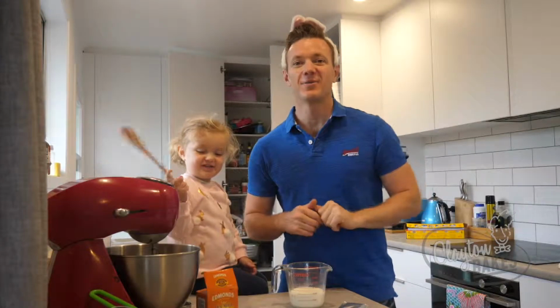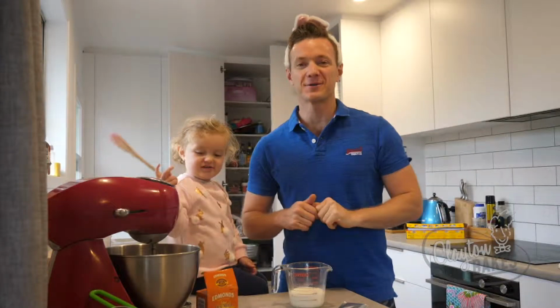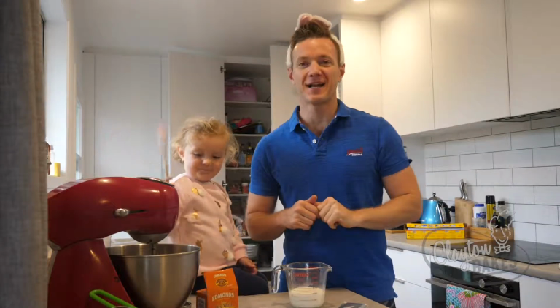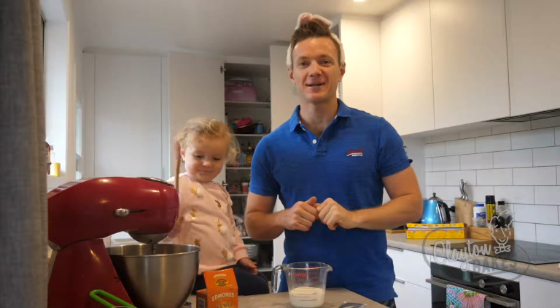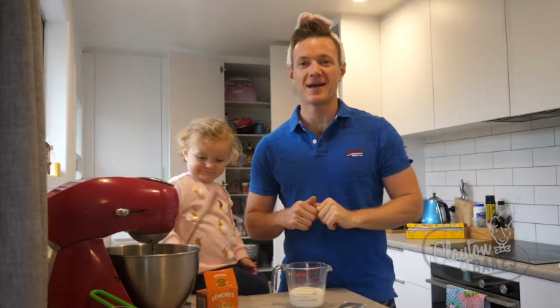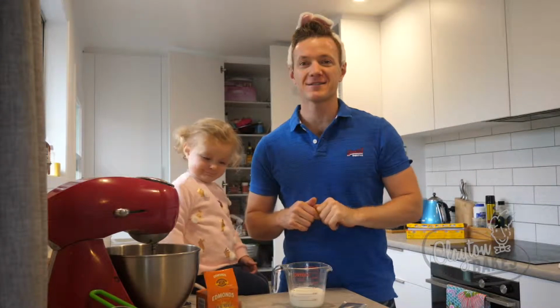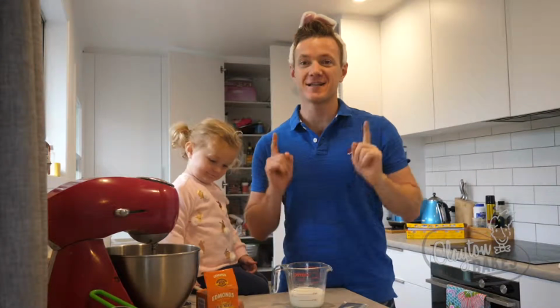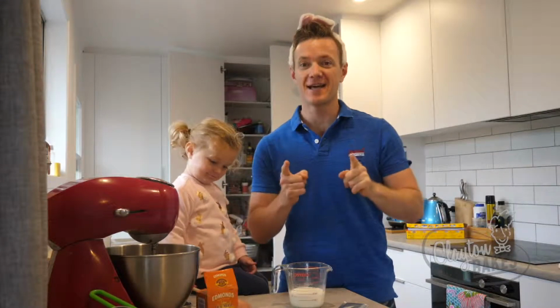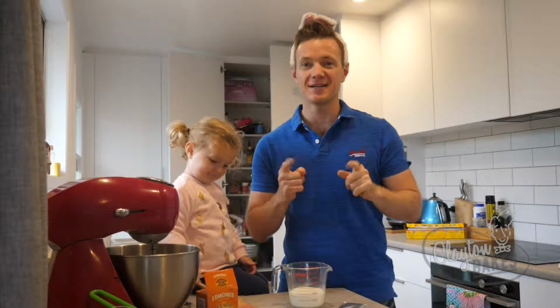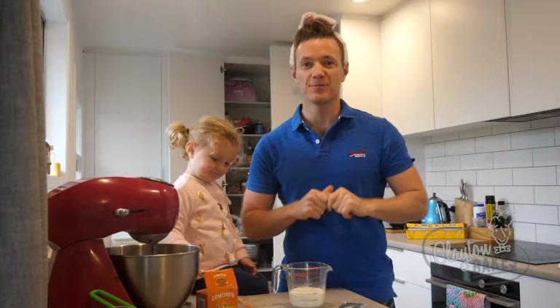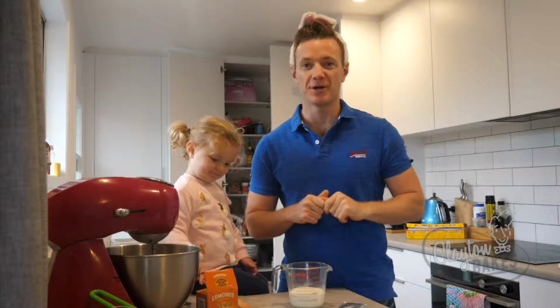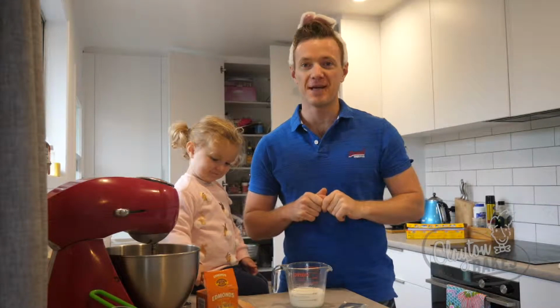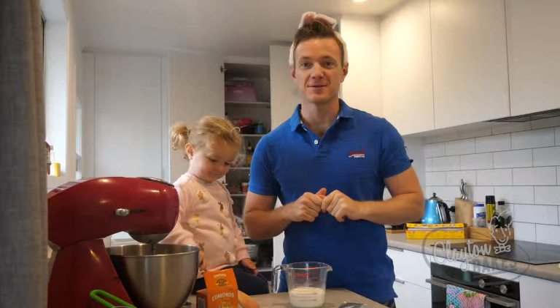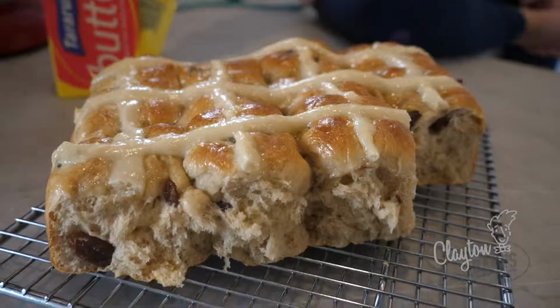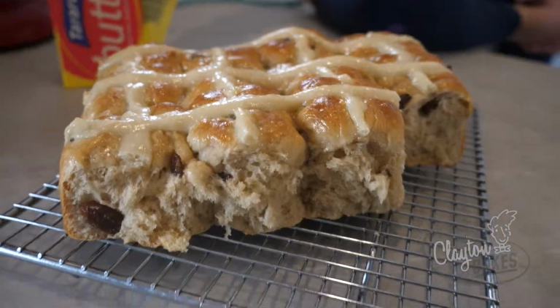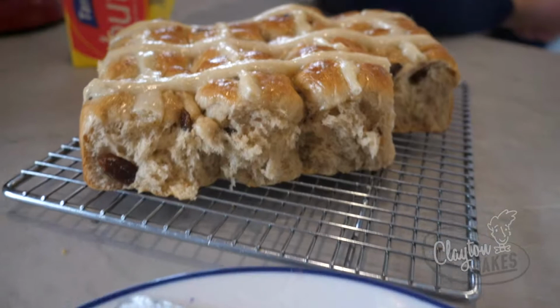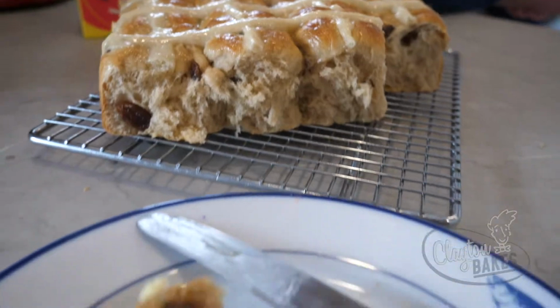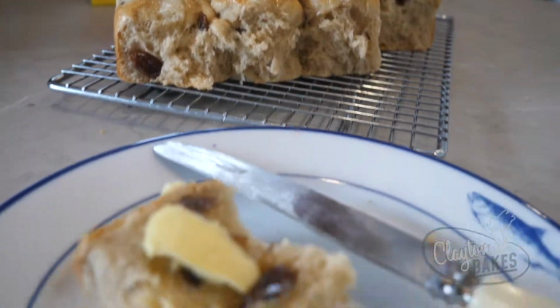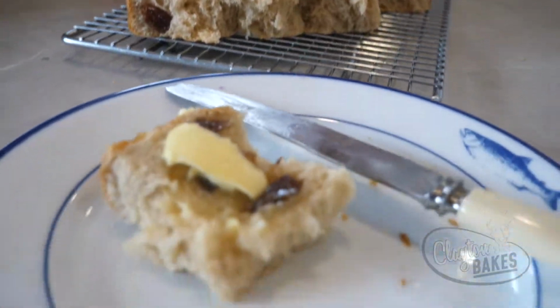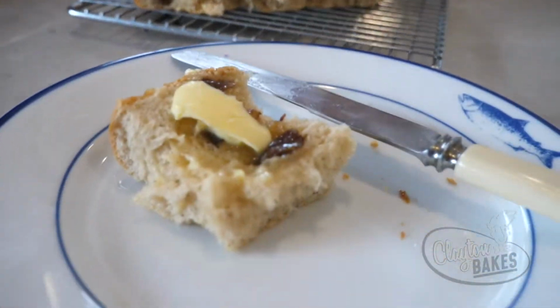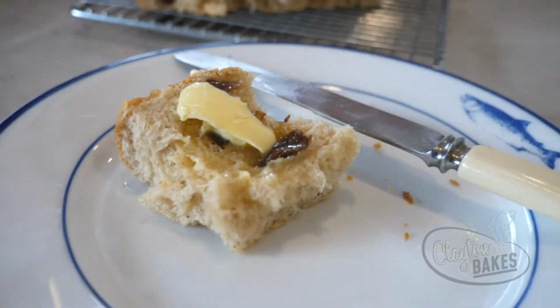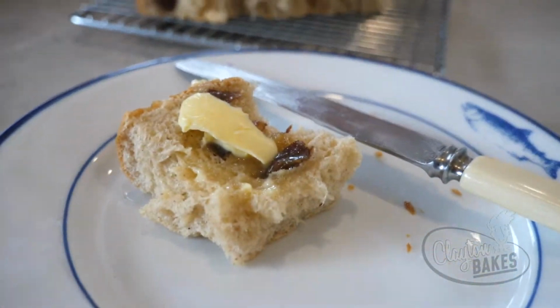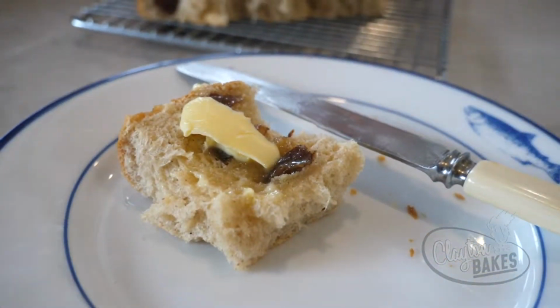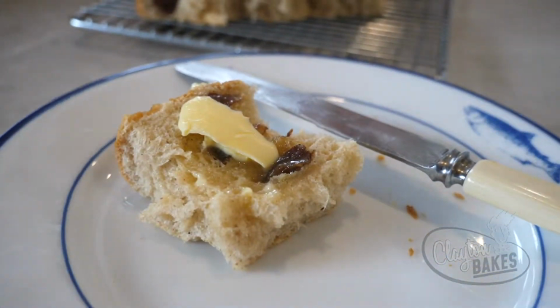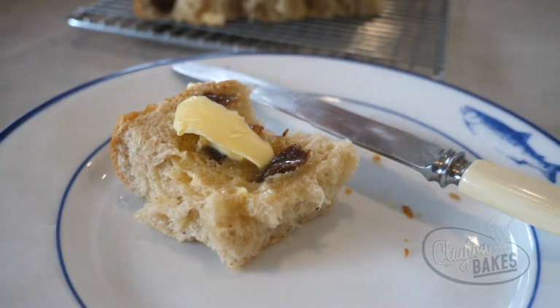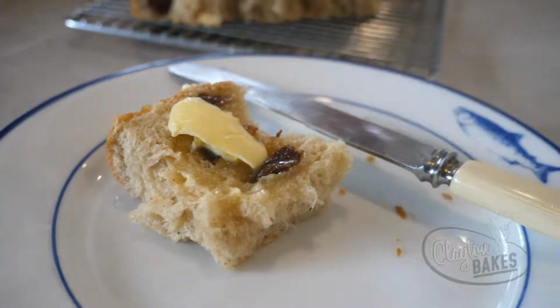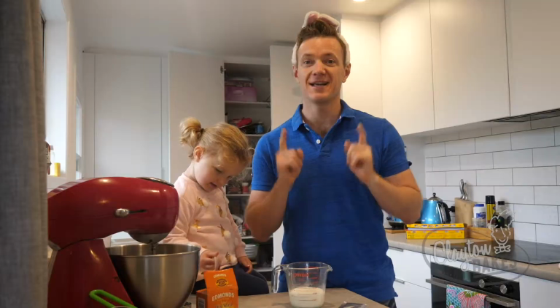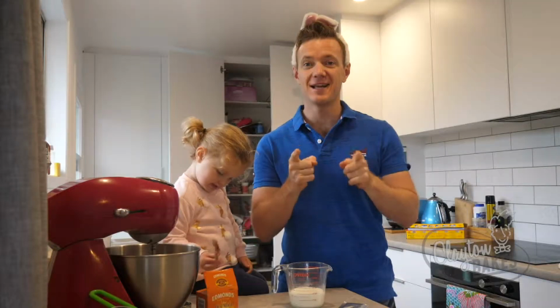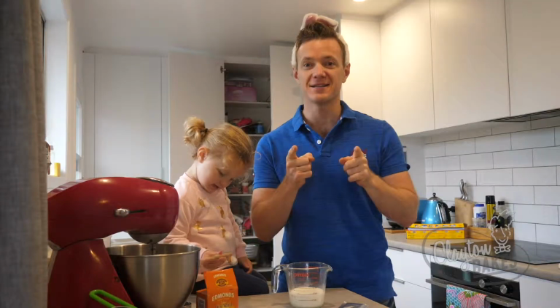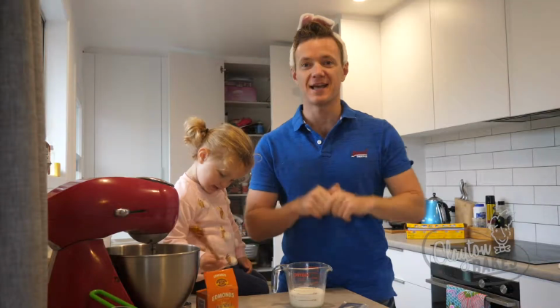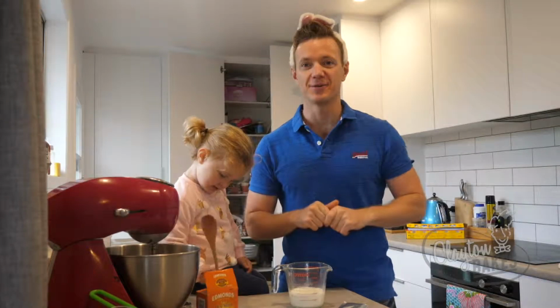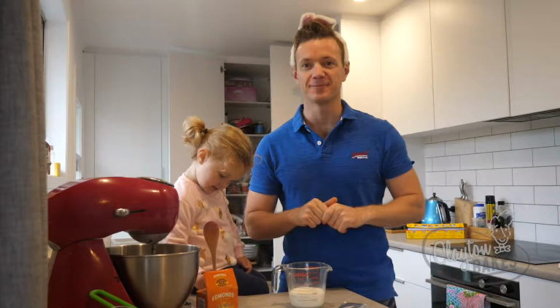Welcome to Clayton Bakes. Today we're going to make some hot cross buns — little mini ones that are super easy, and here's how you do it.